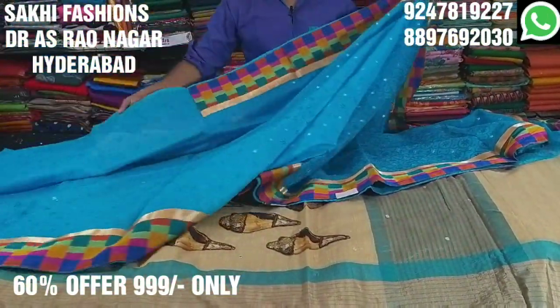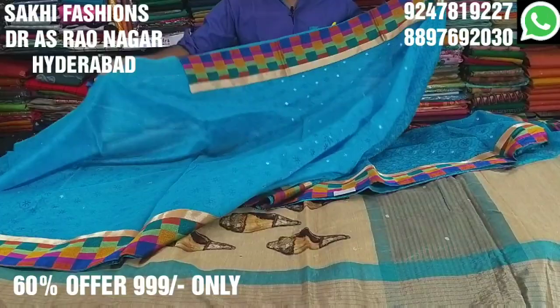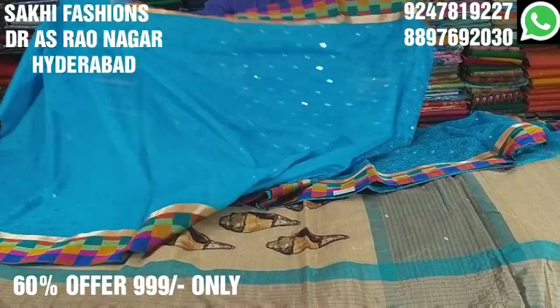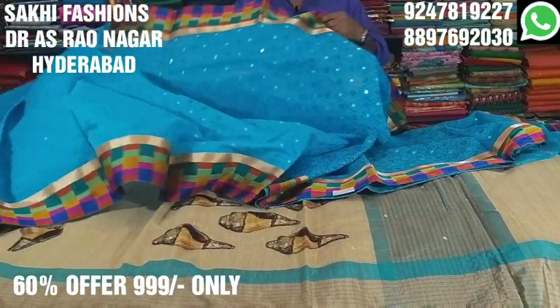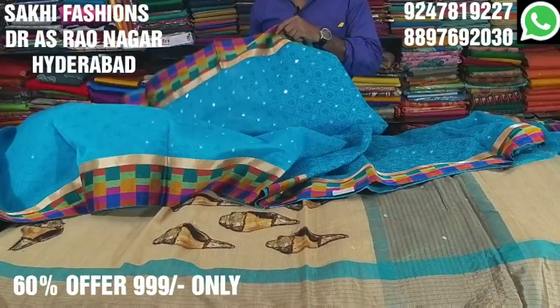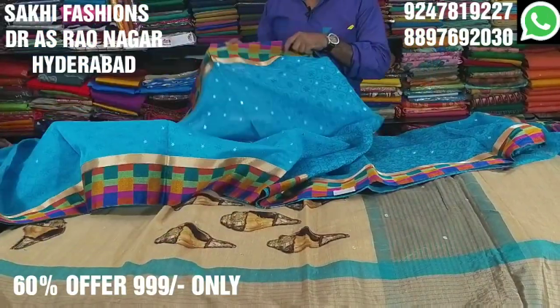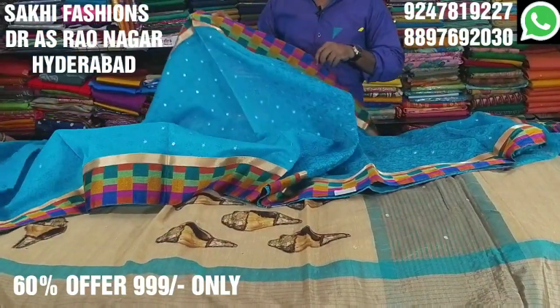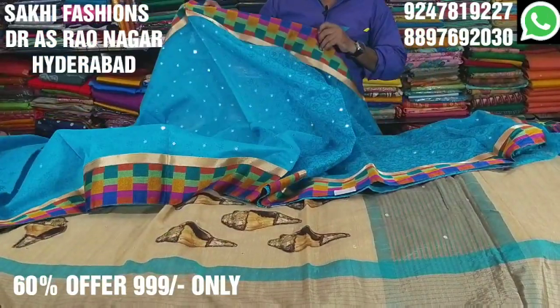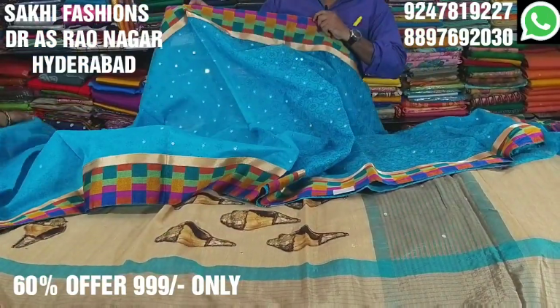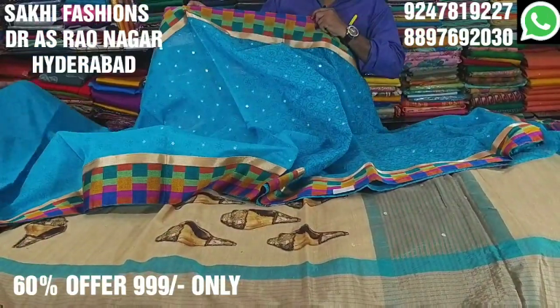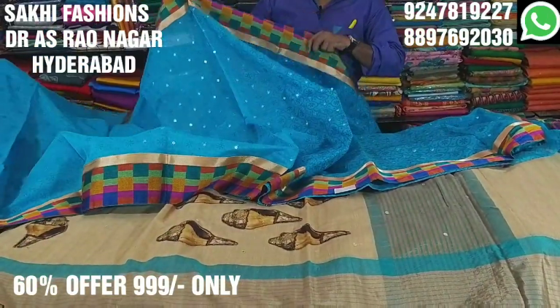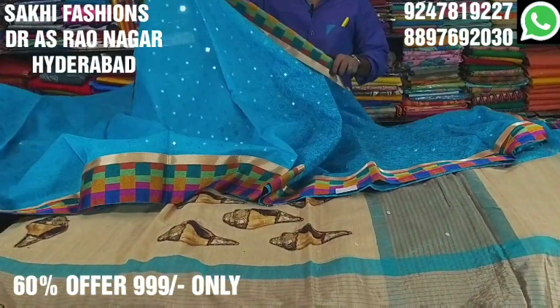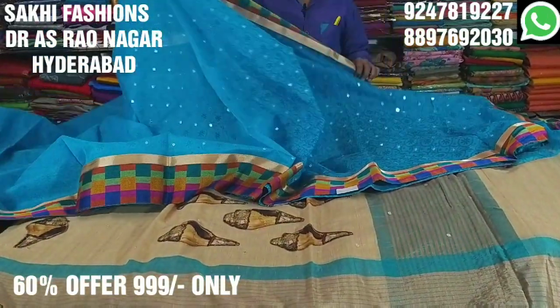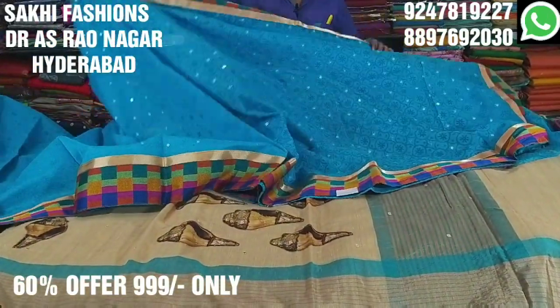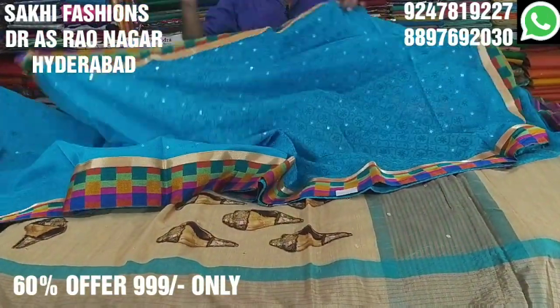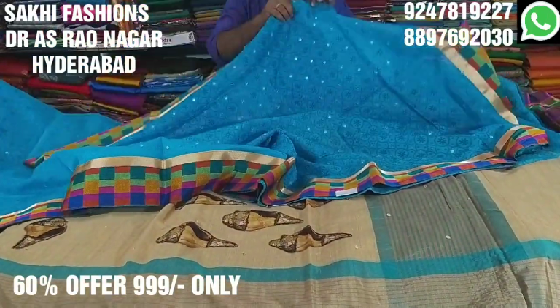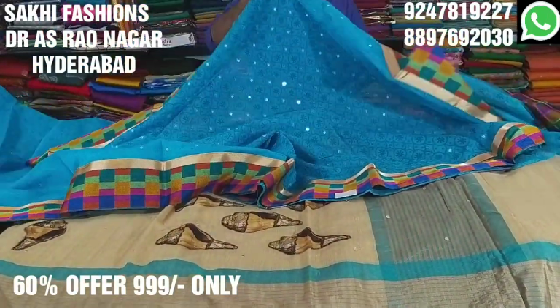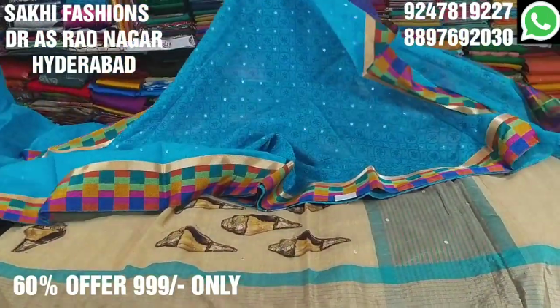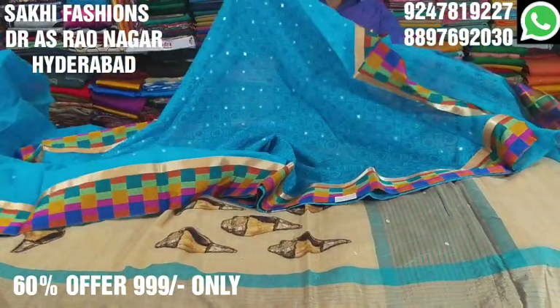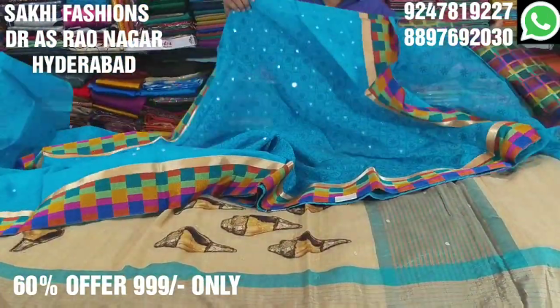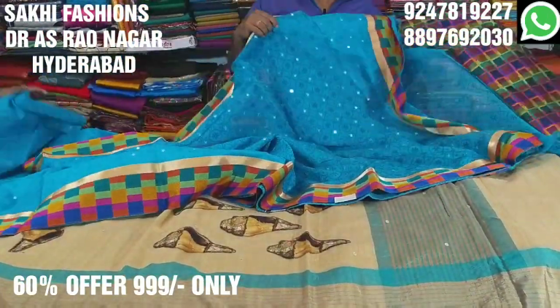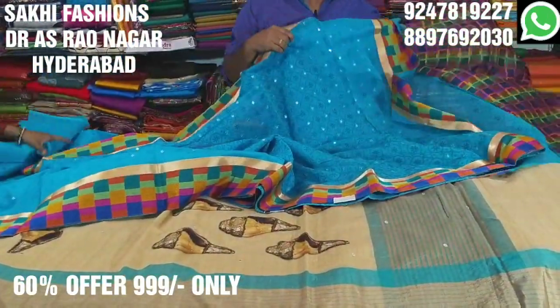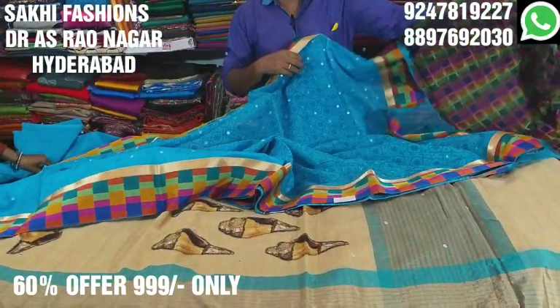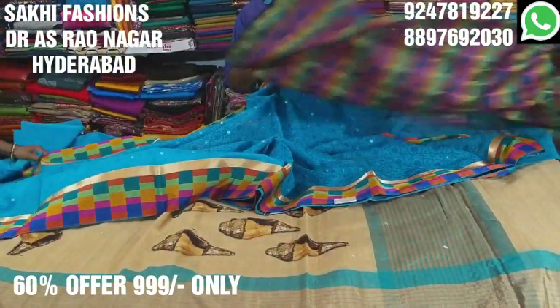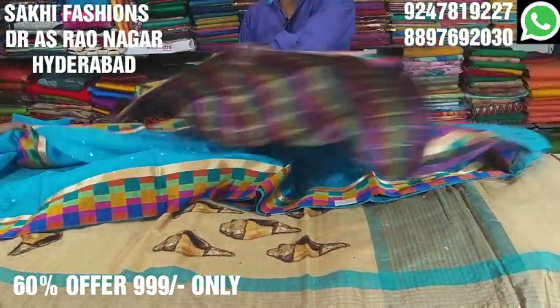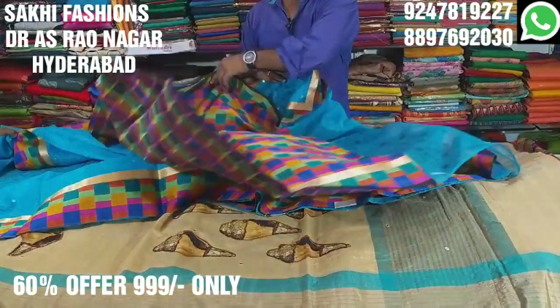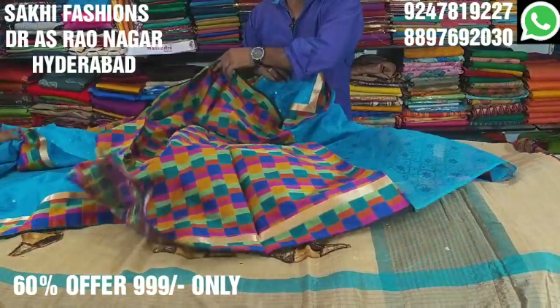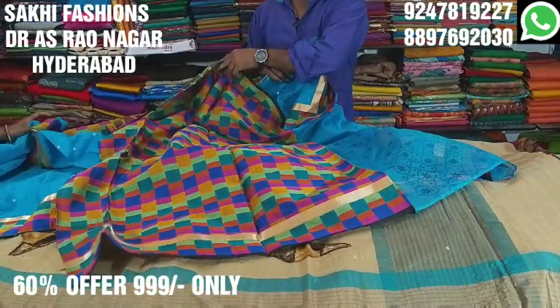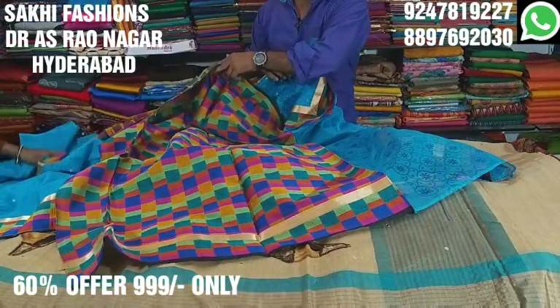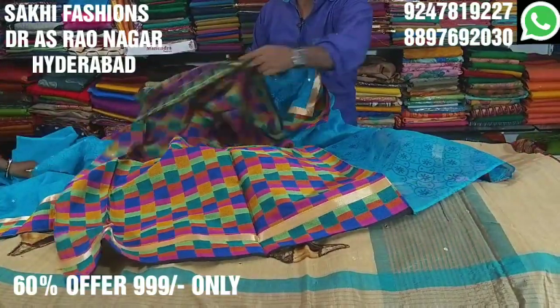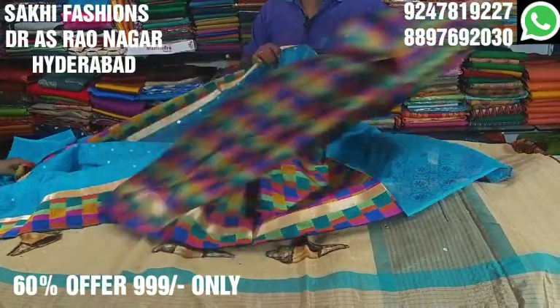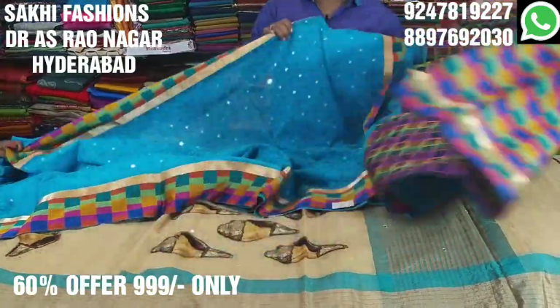The border is very high quality. The blouse lock design is also very good.